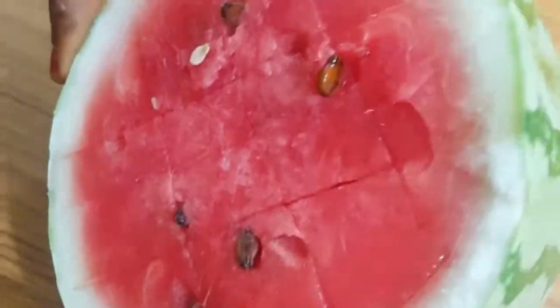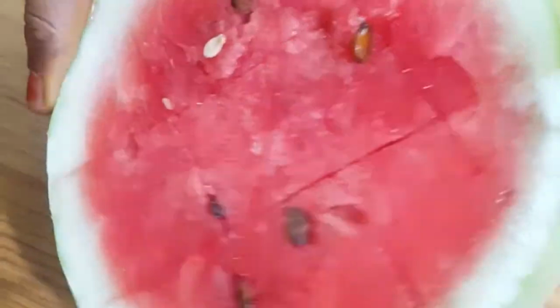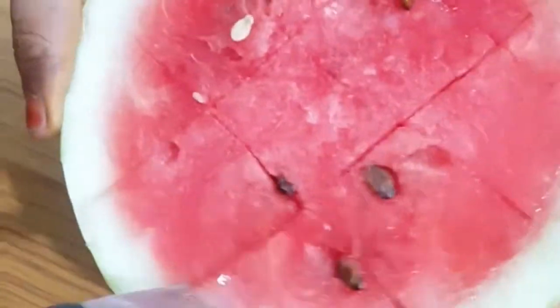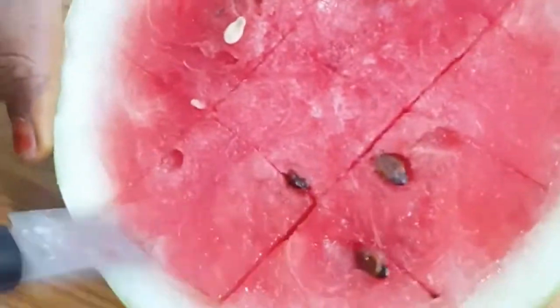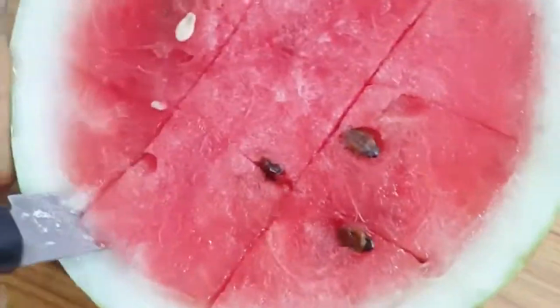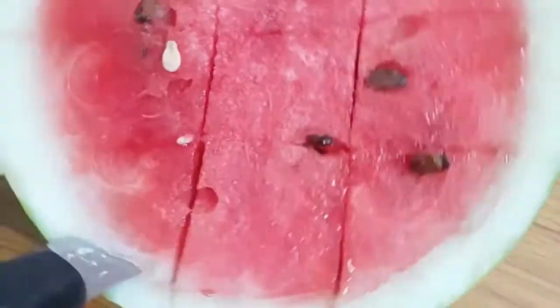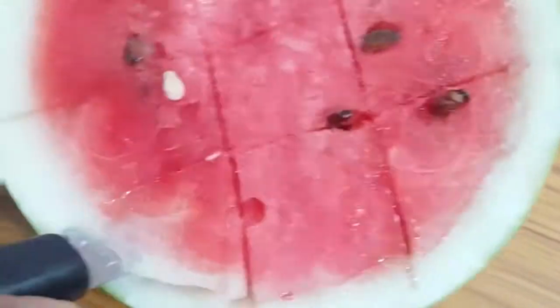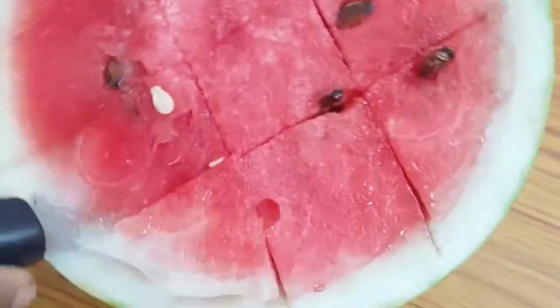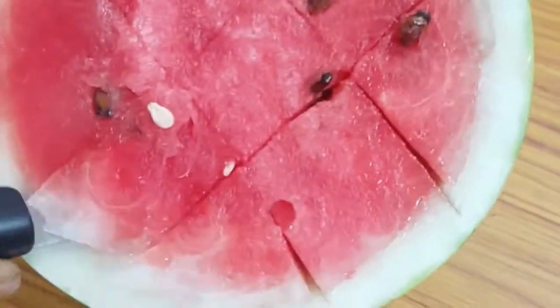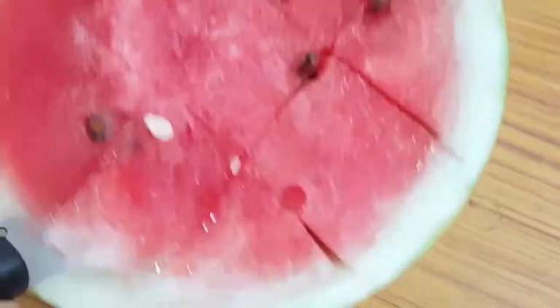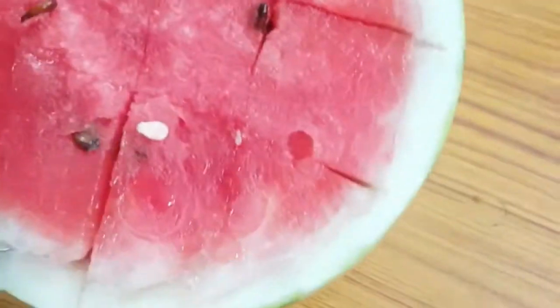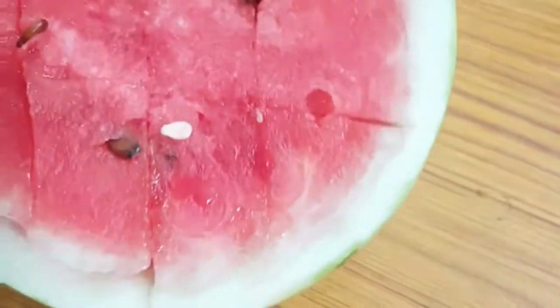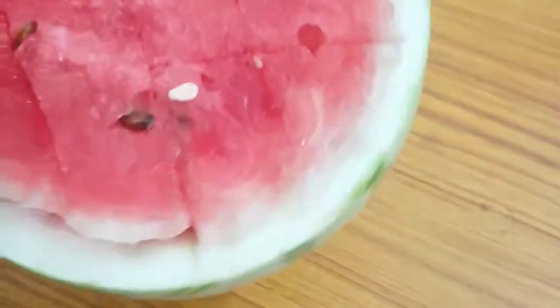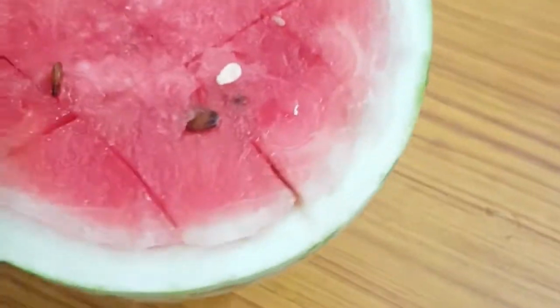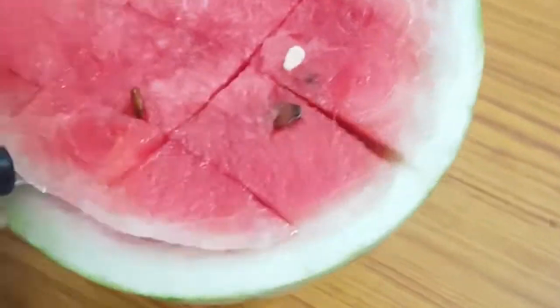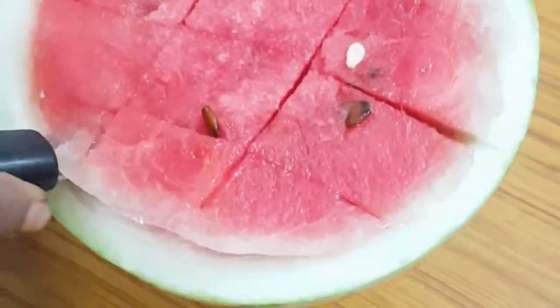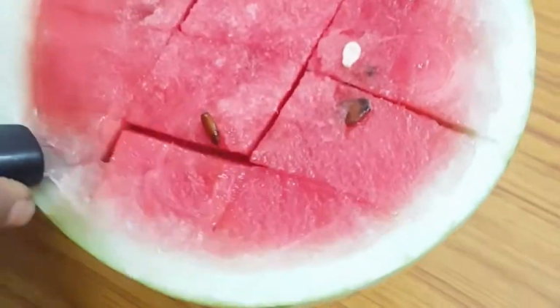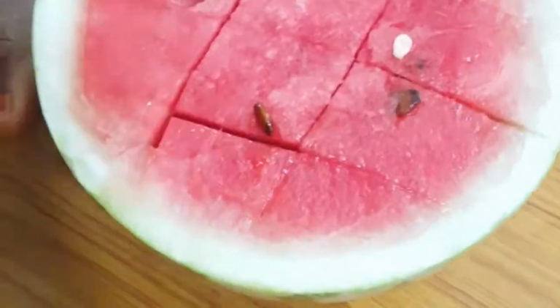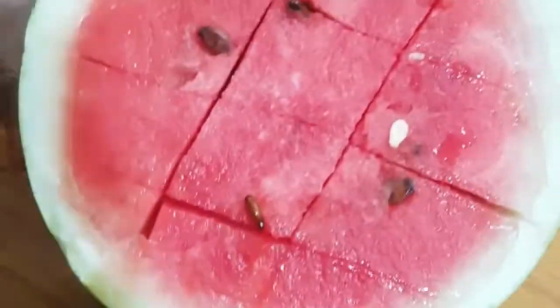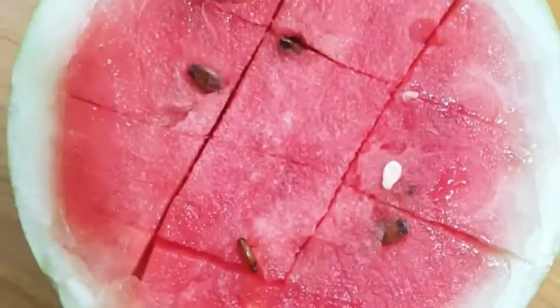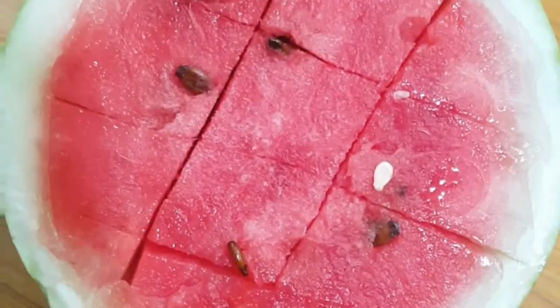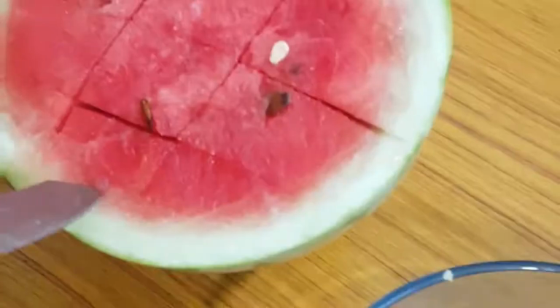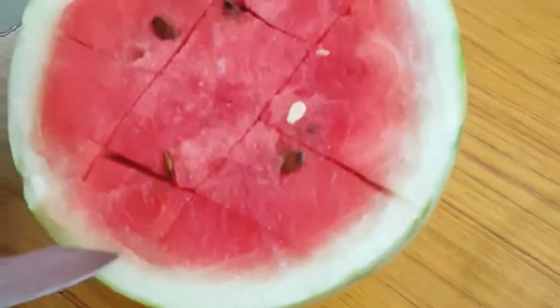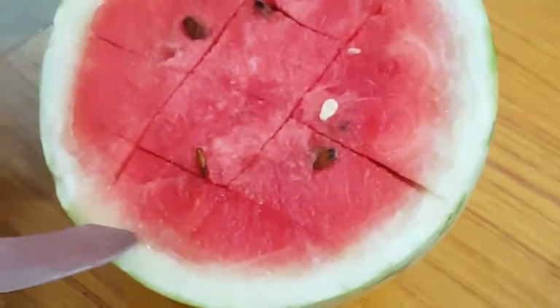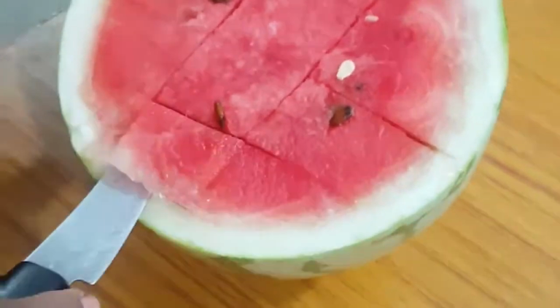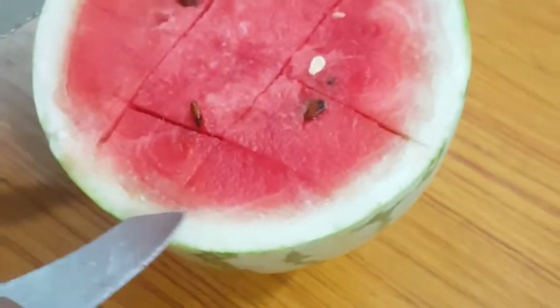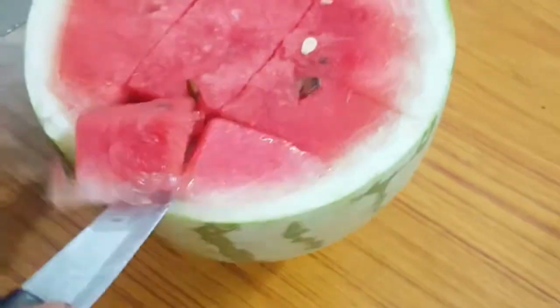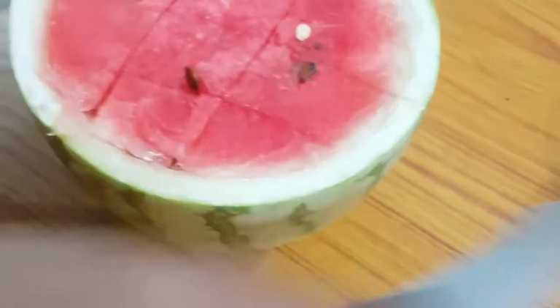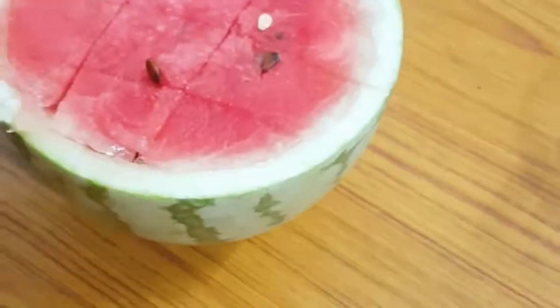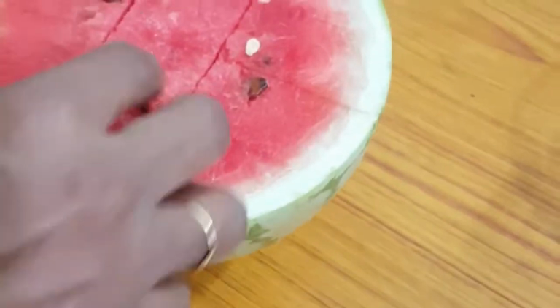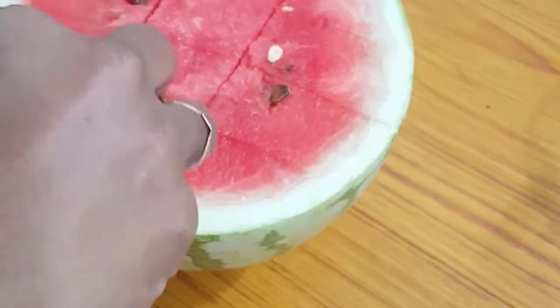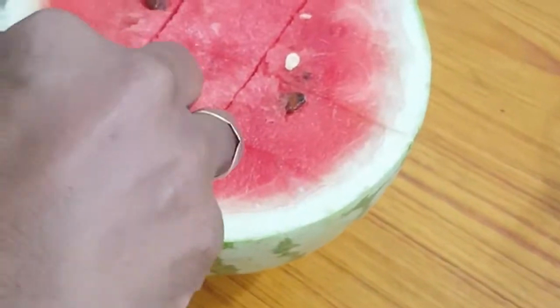Take half a watermelon and make a fine chop, then slice it.